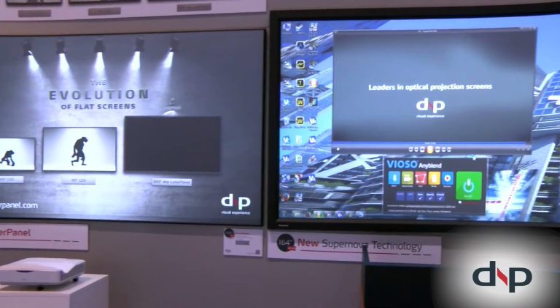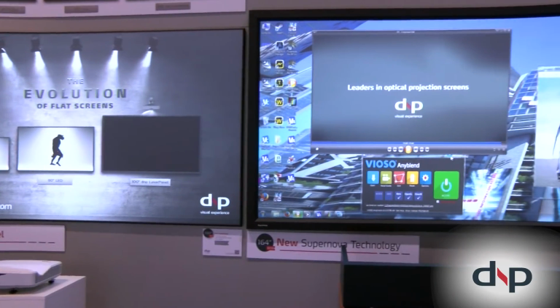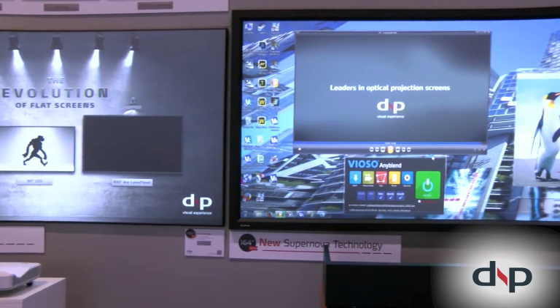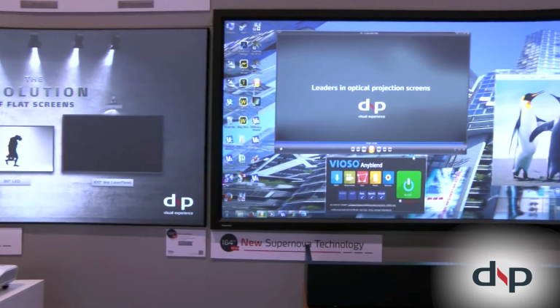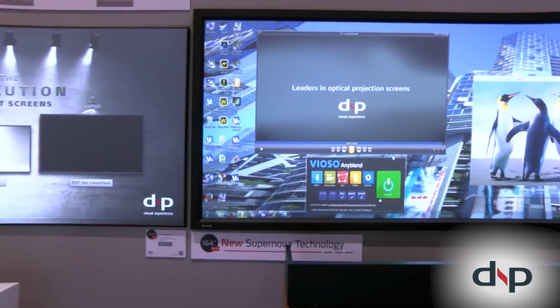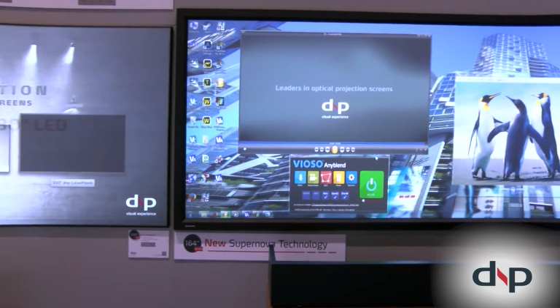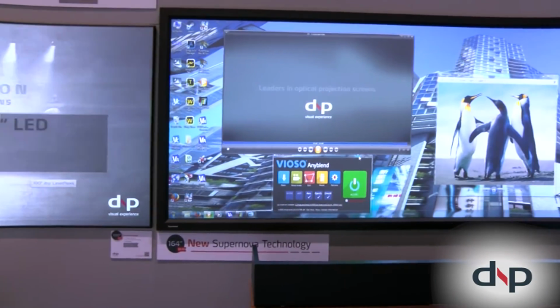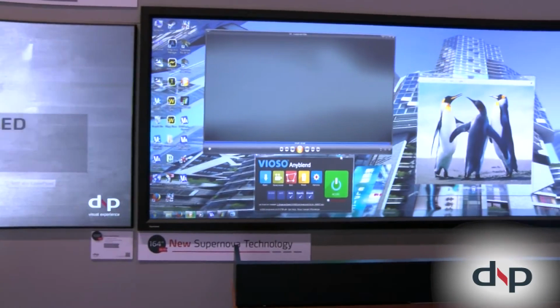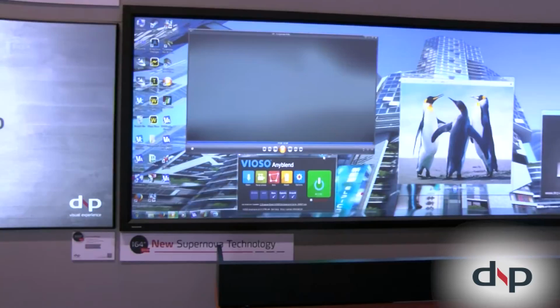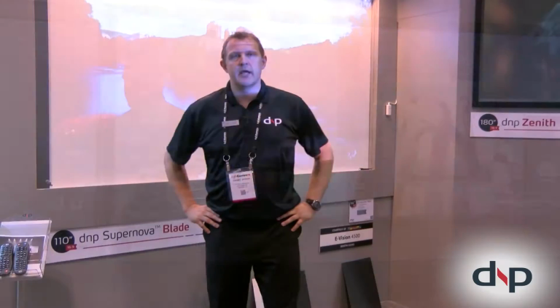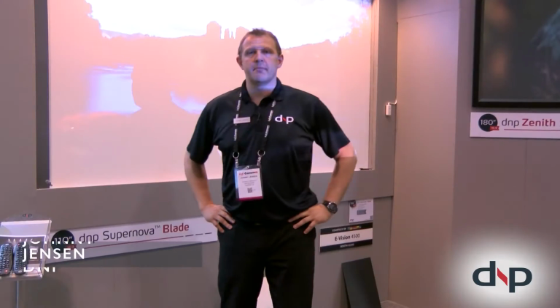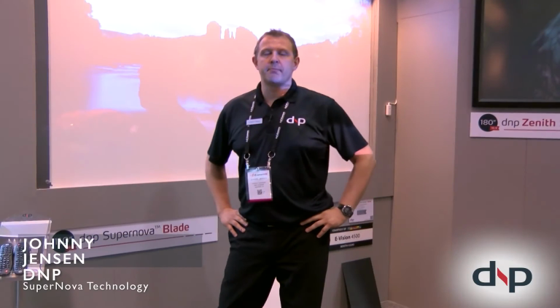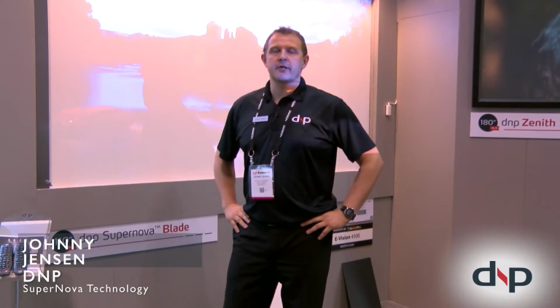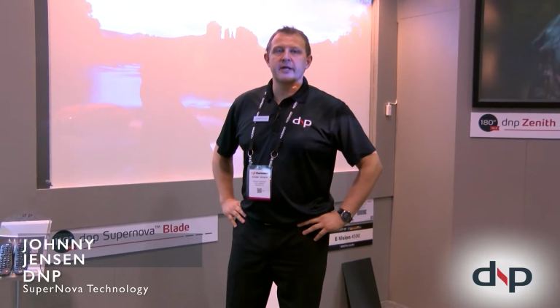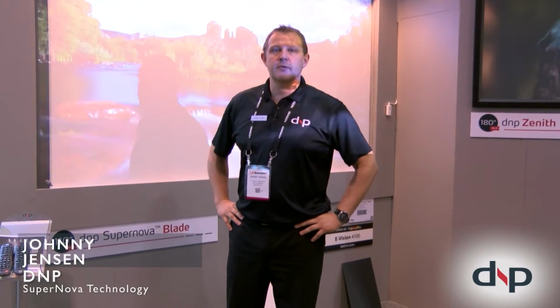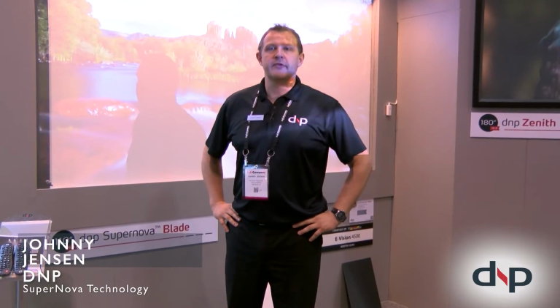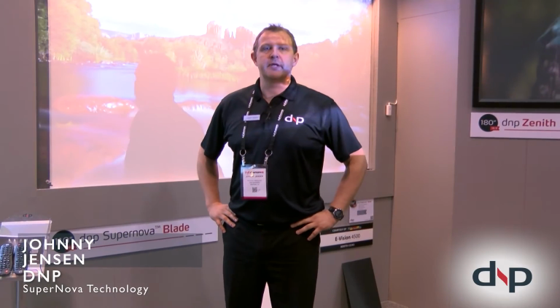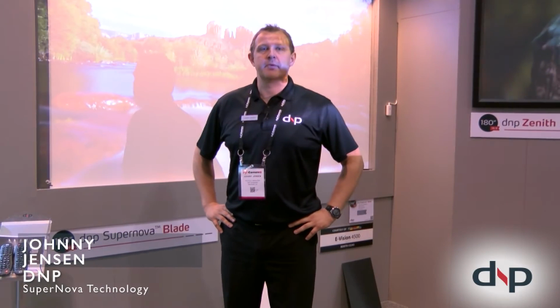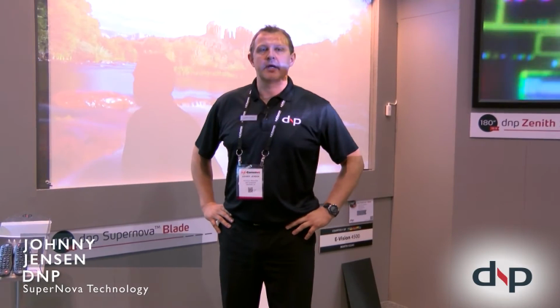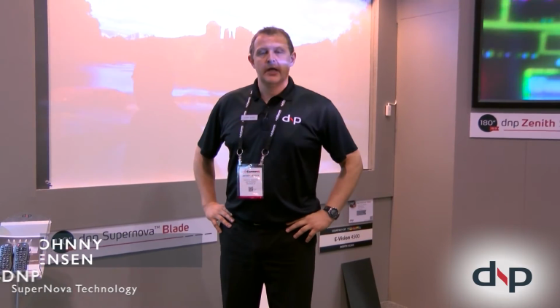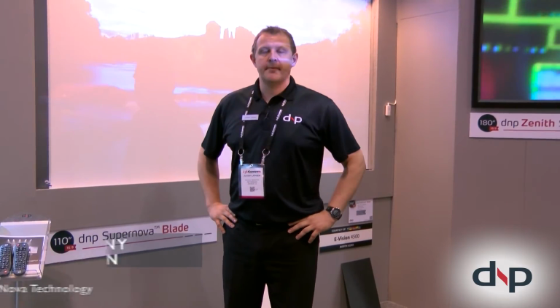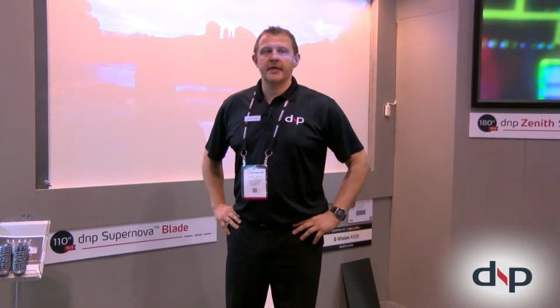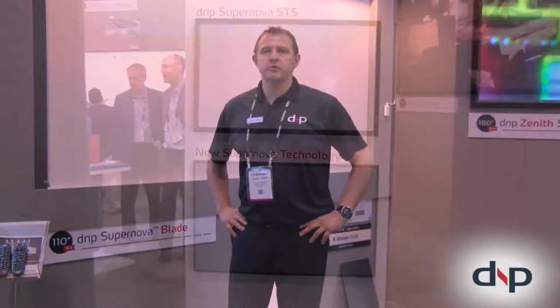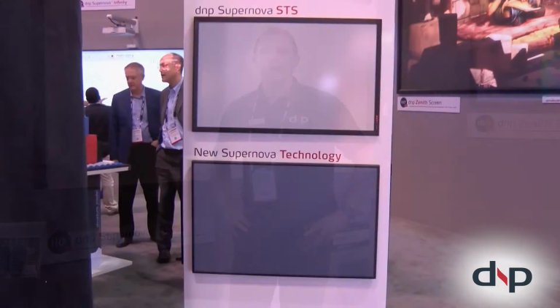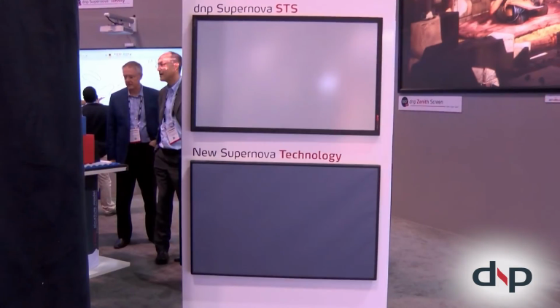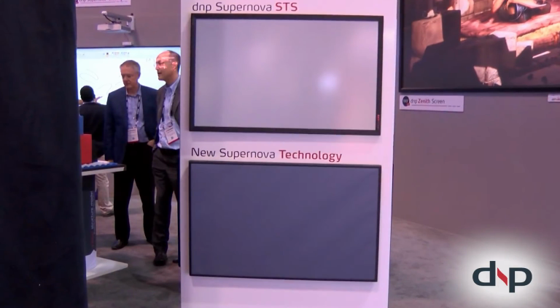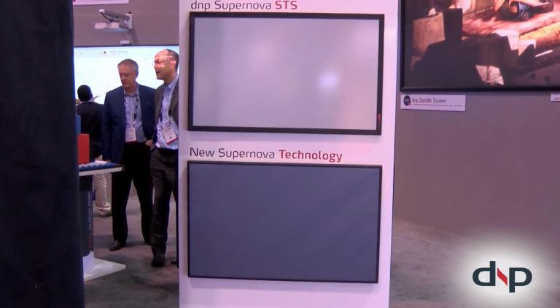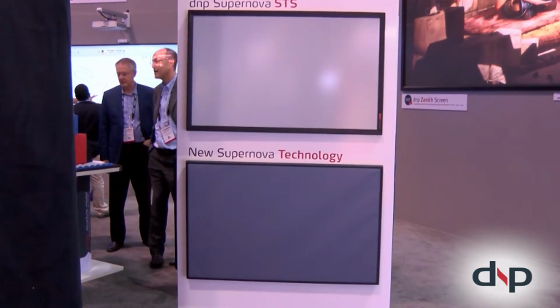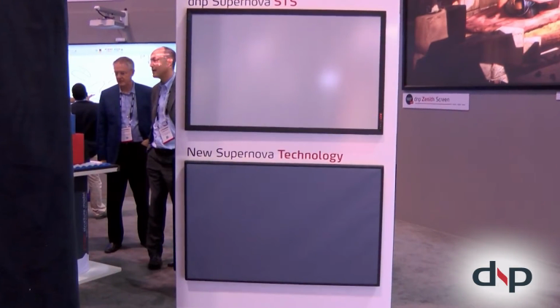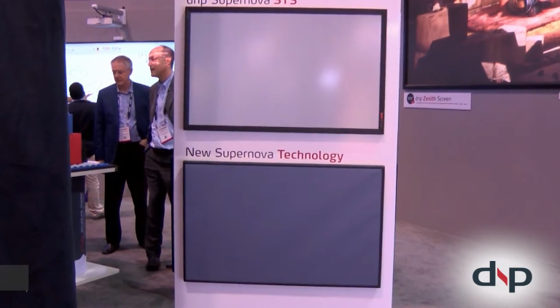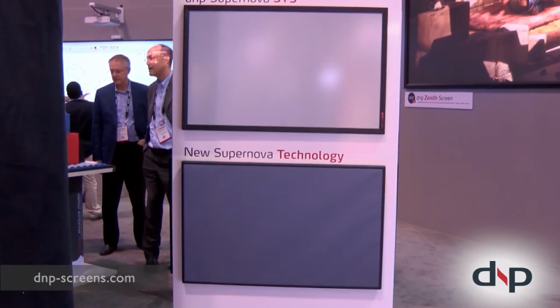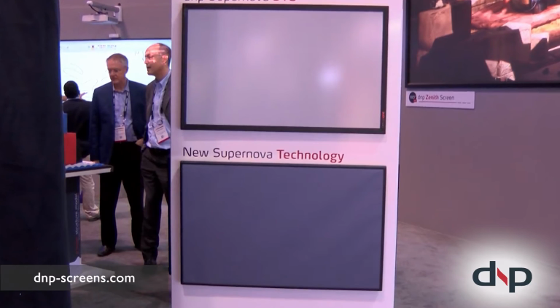Hi there. I'm Johnny Jensen. I am a product manager with DNP Denmark. I'm here to introduce to you the Supernova technology.